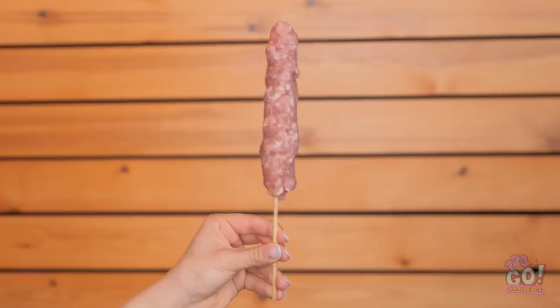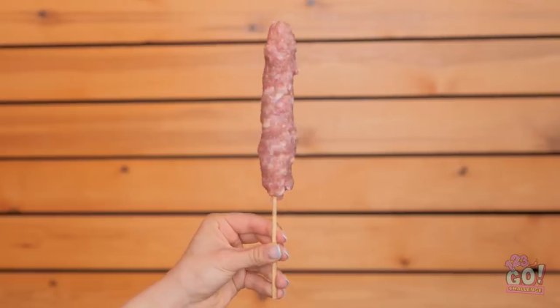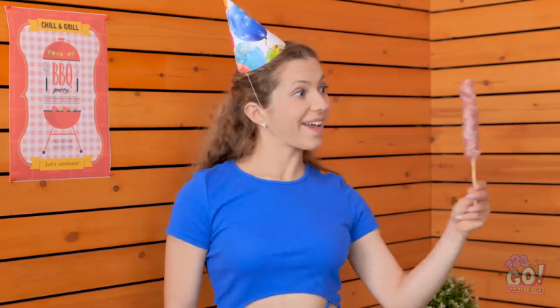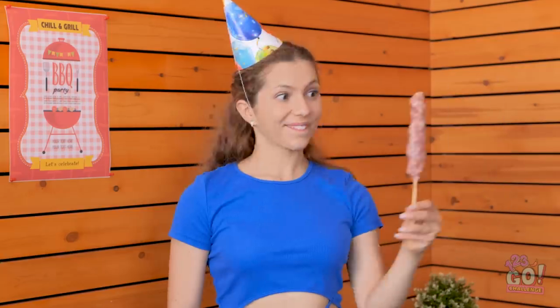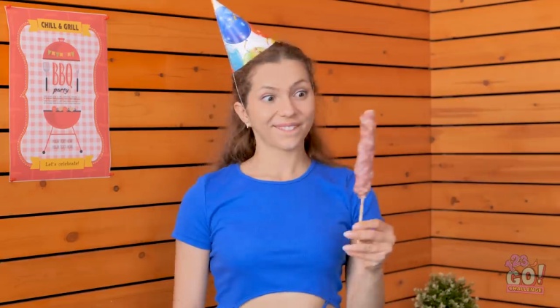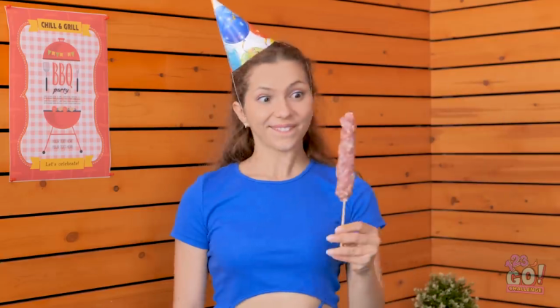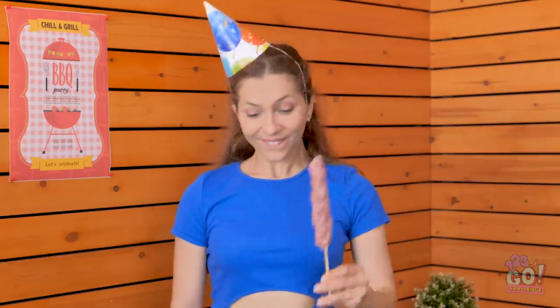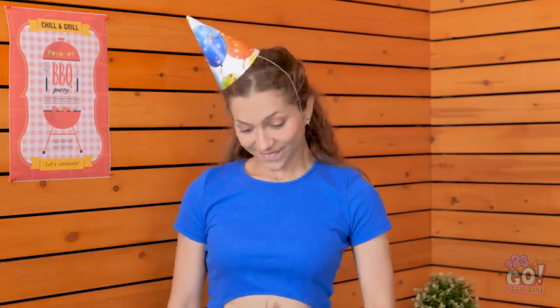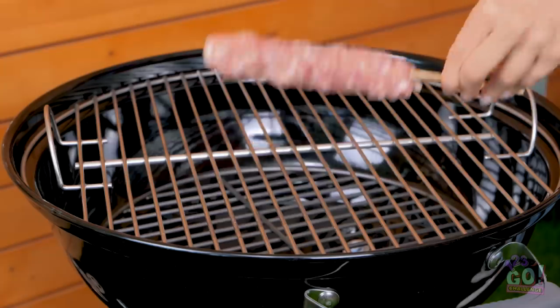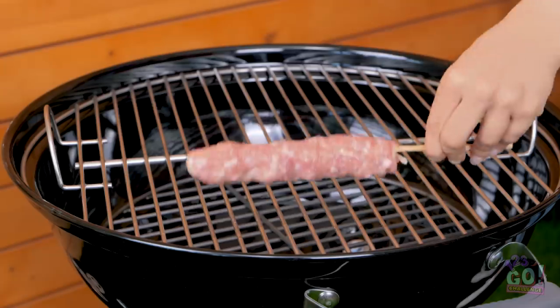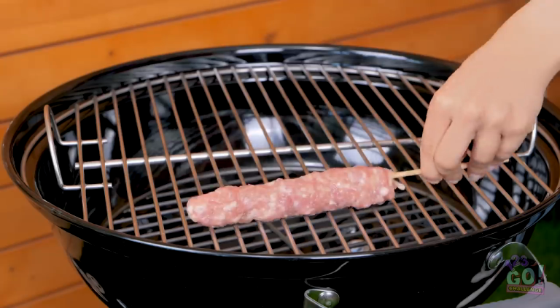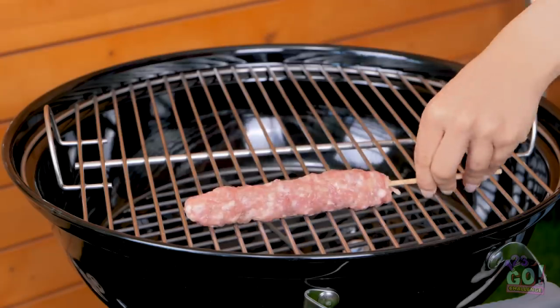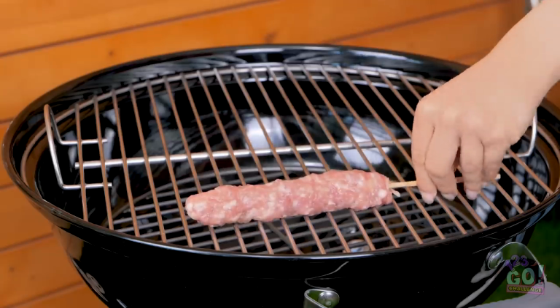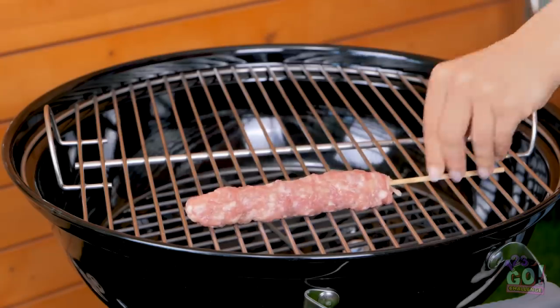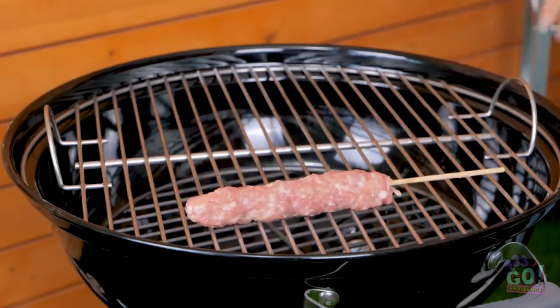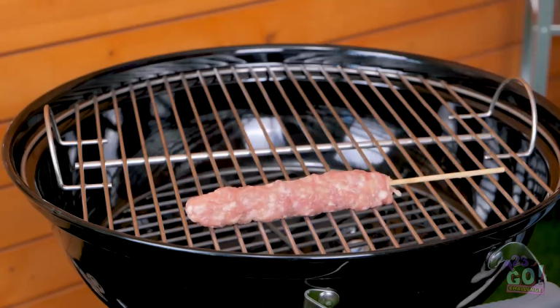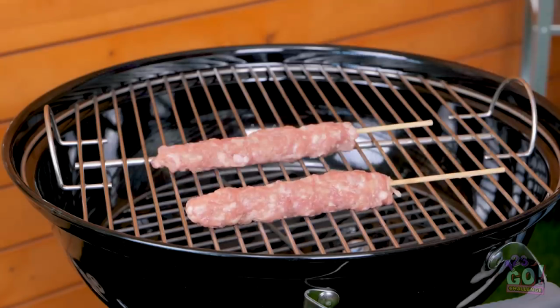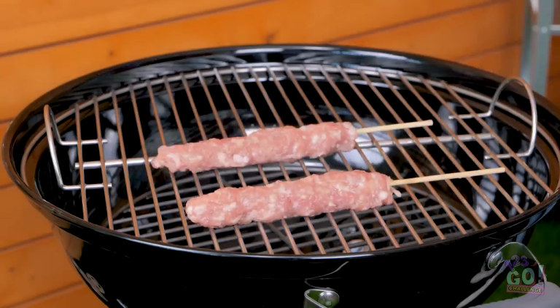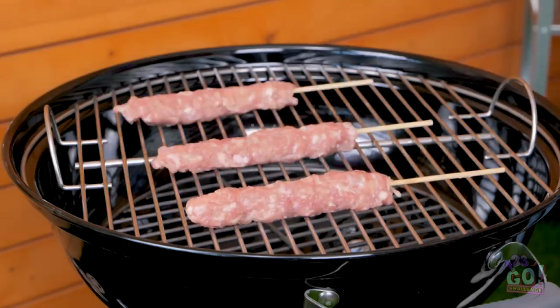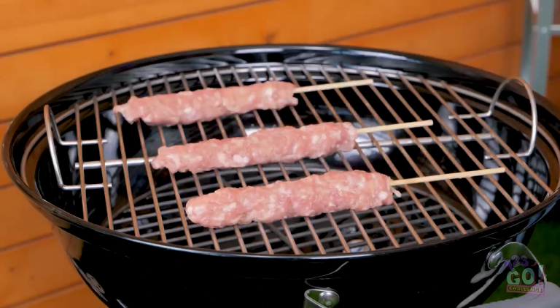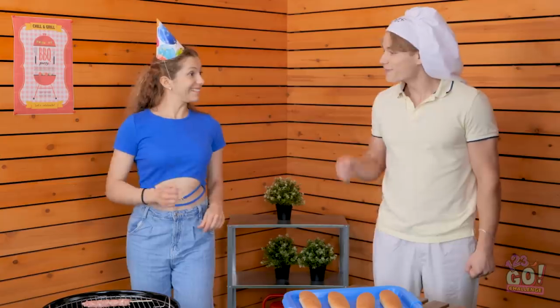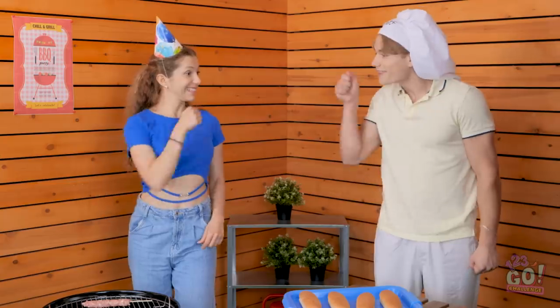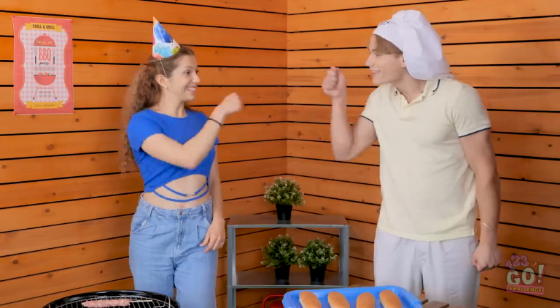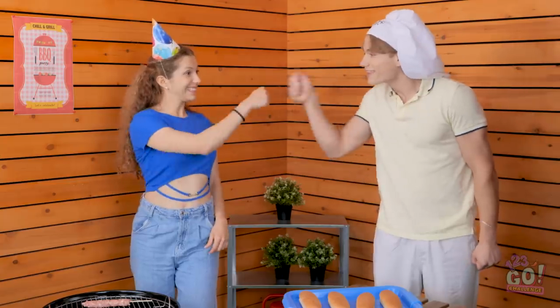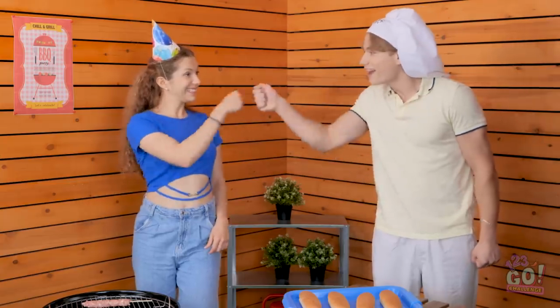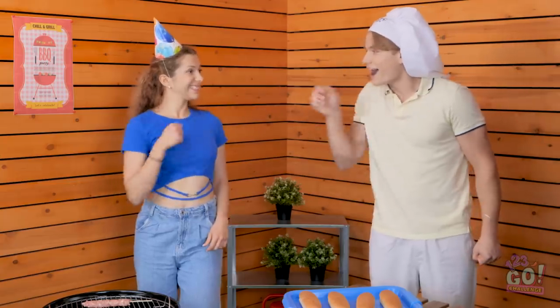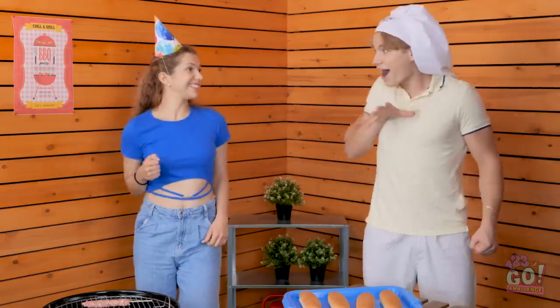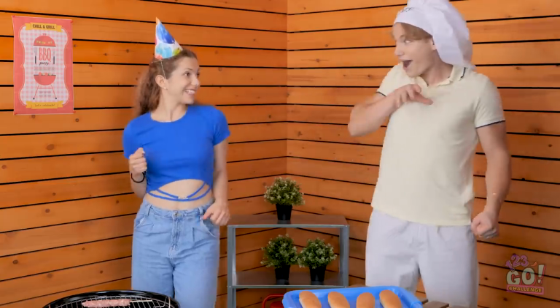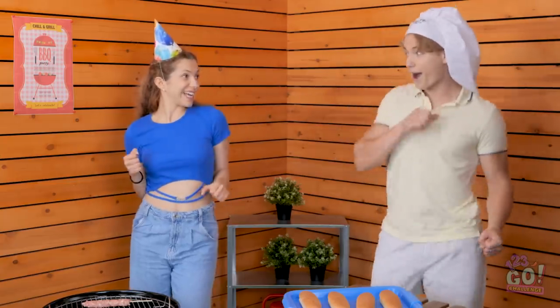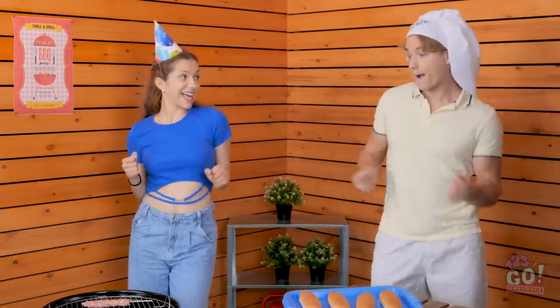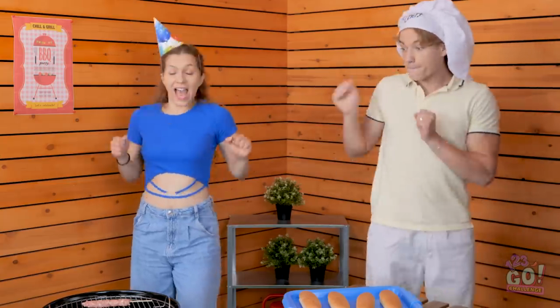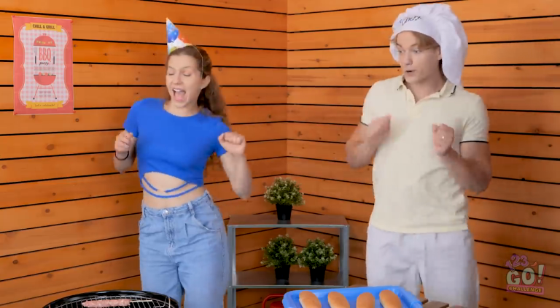I'll just put it on the grill. You finish a few more. Teamwork makes the dream work! We're the best!